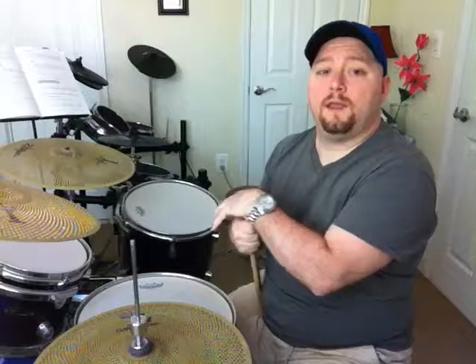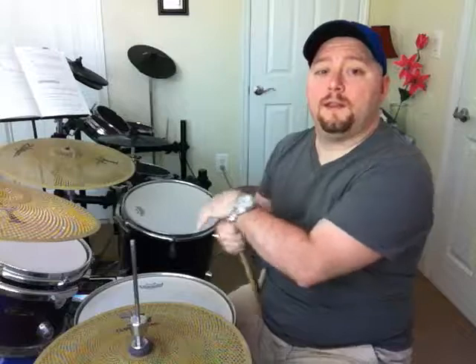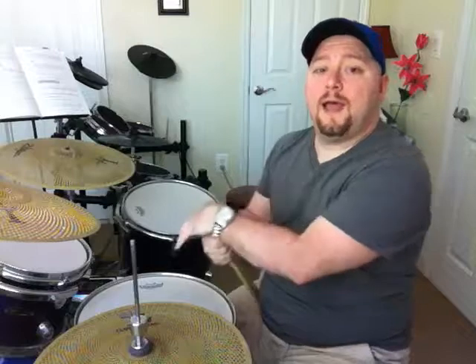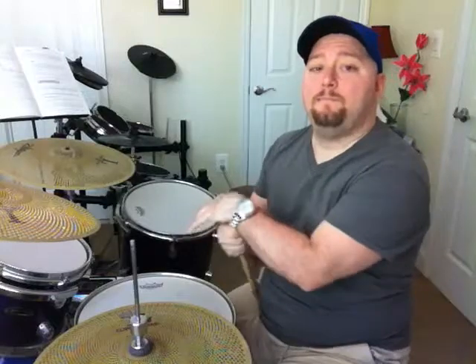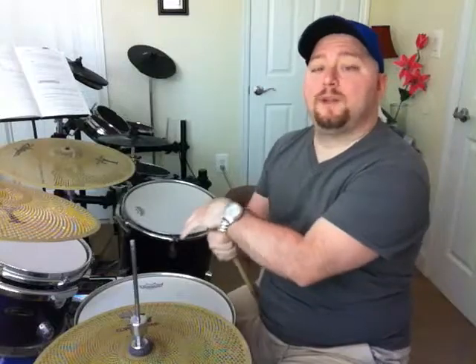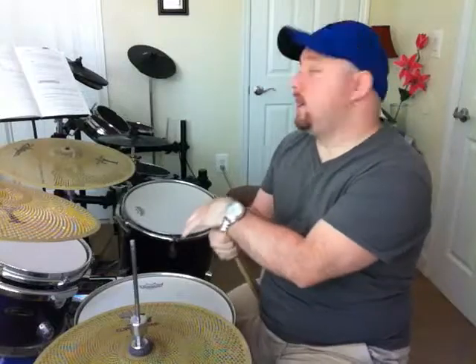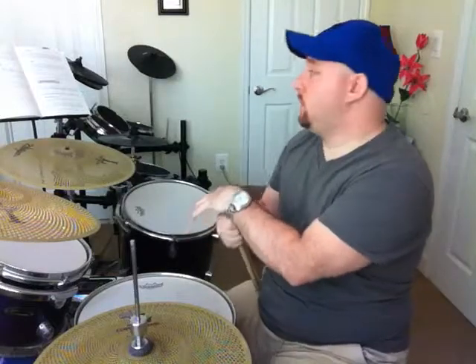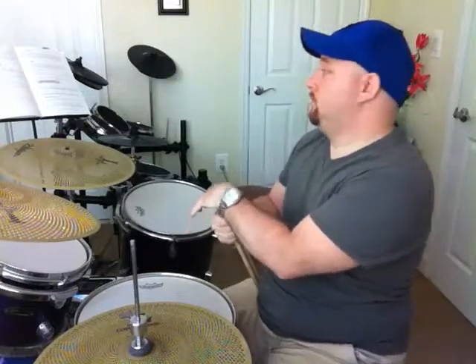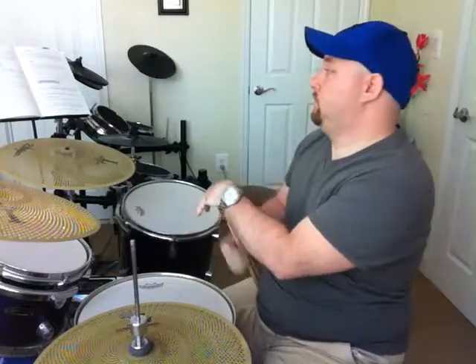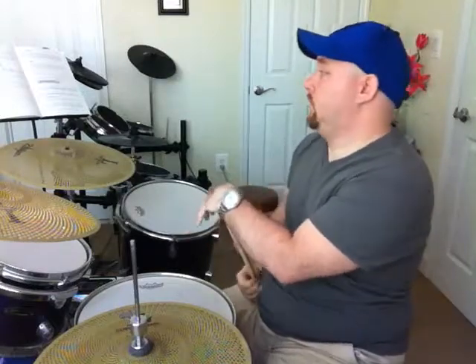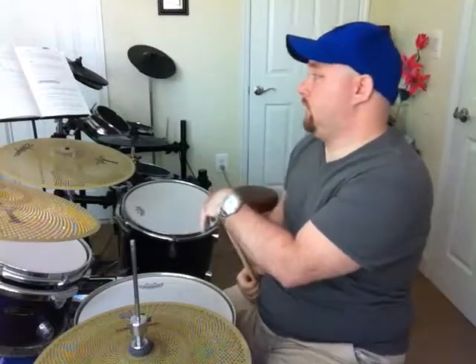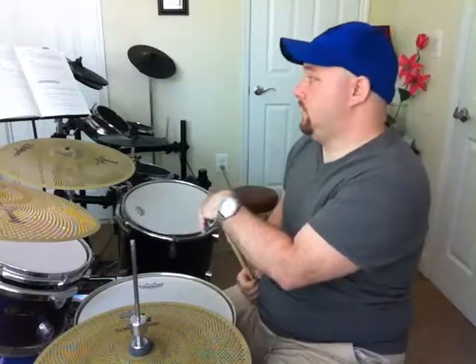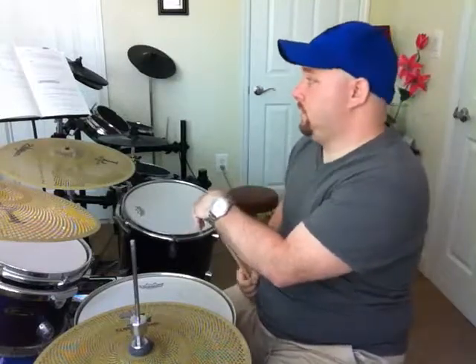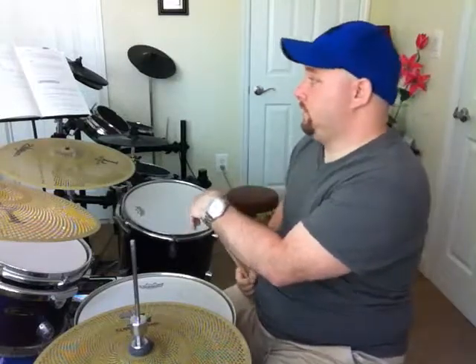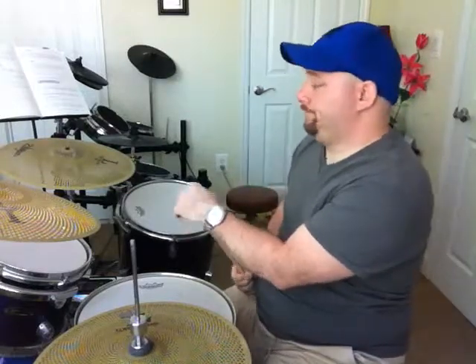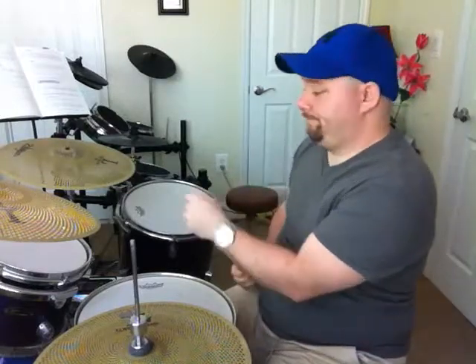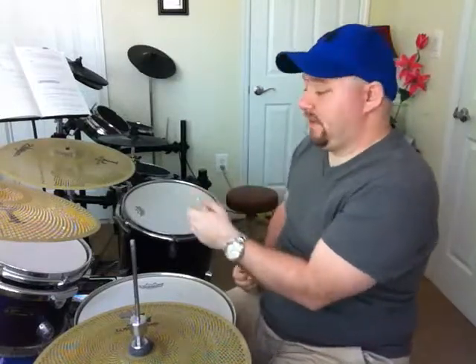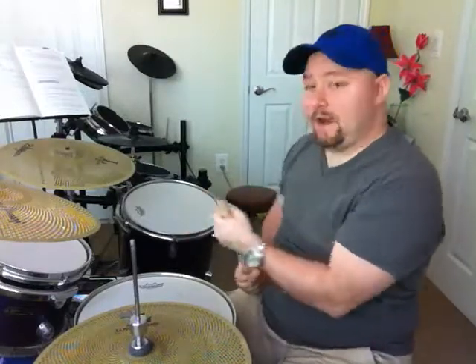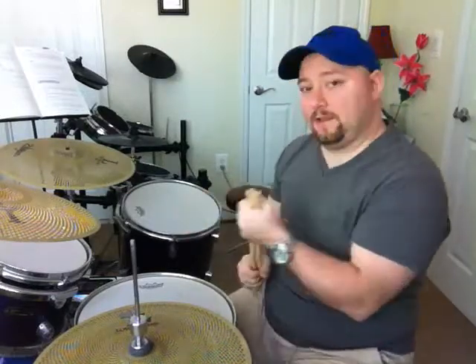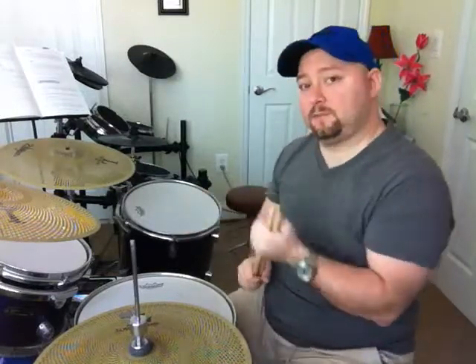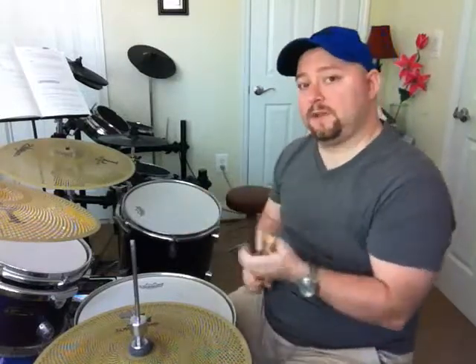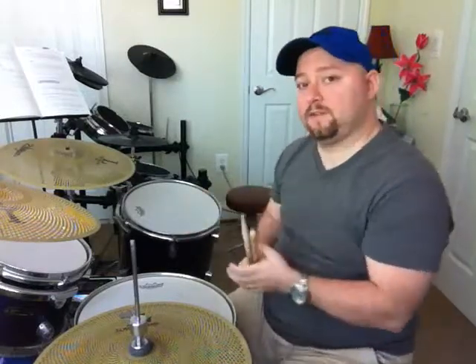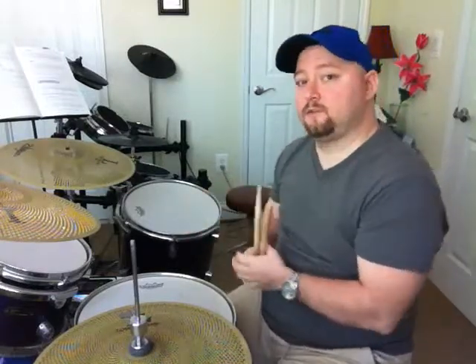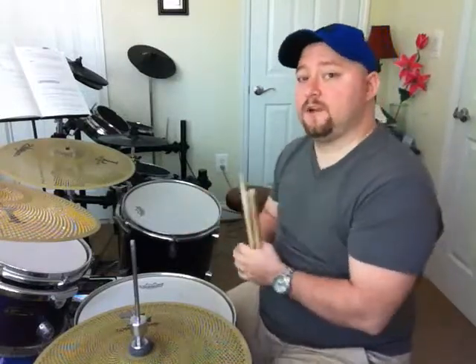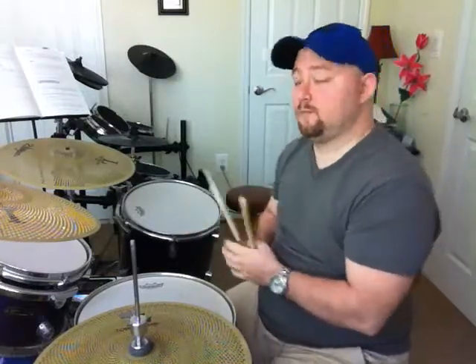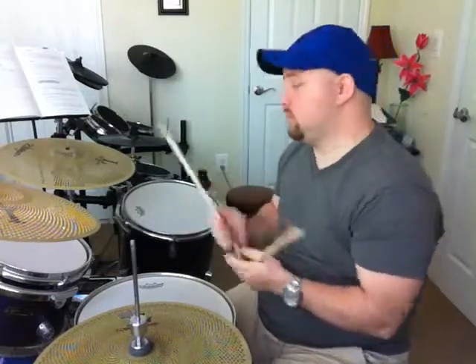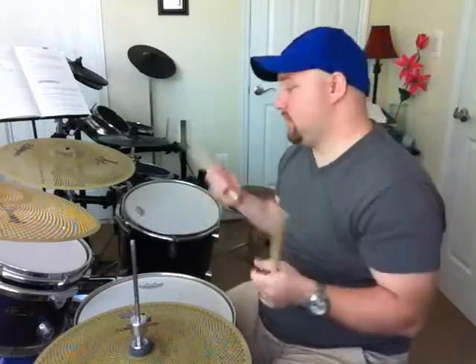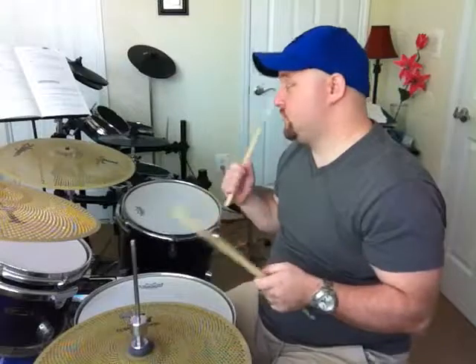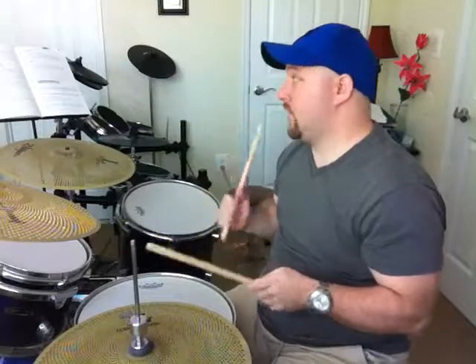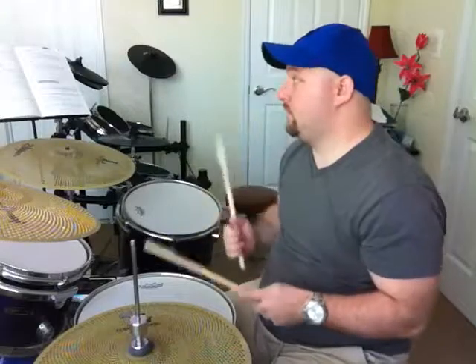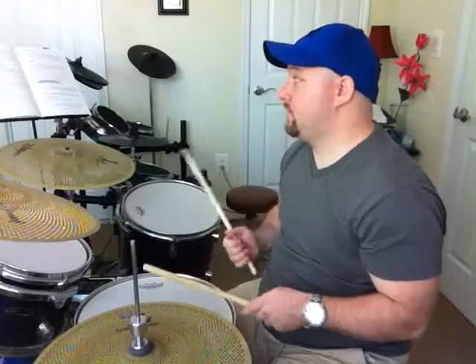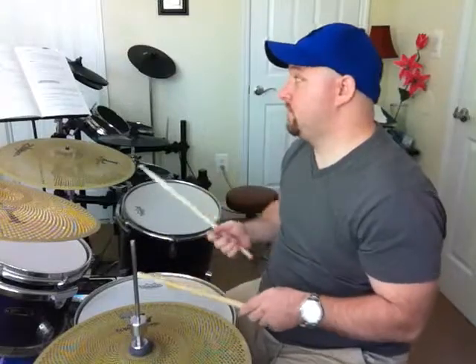Okay, the Latin Bolero. Now, I like to play this on the ride cymbal because I just like how it sounds.